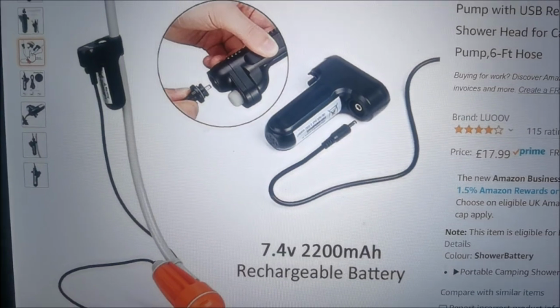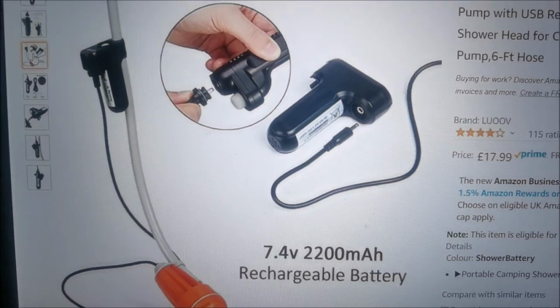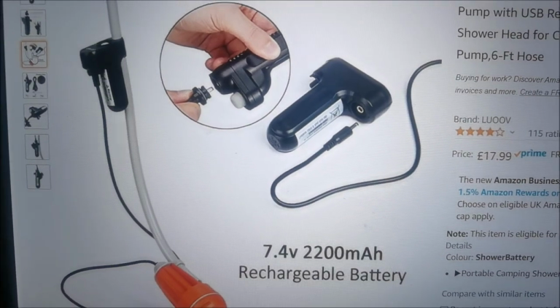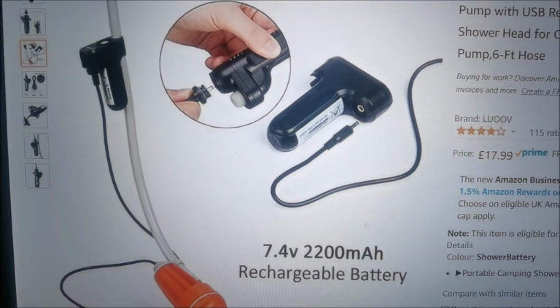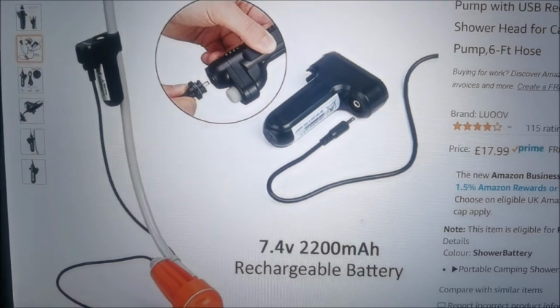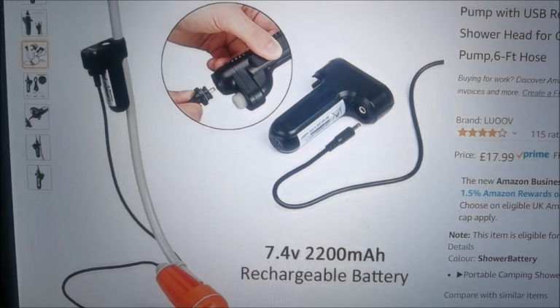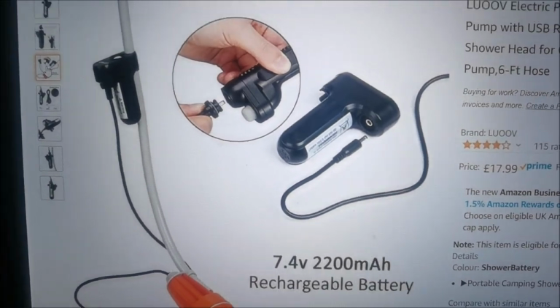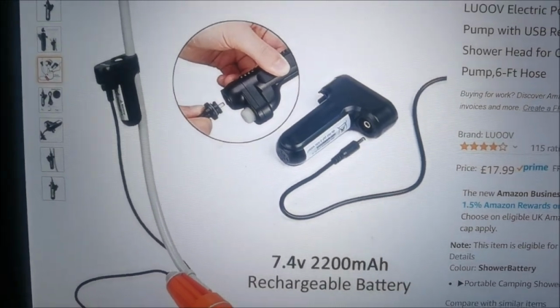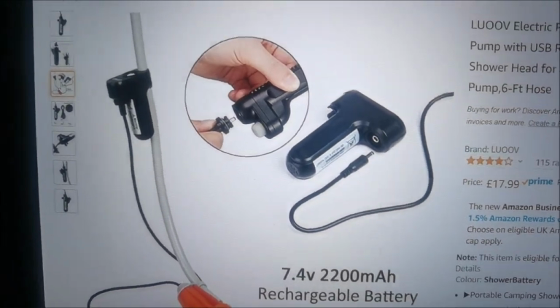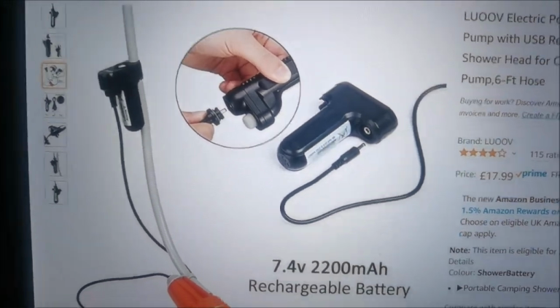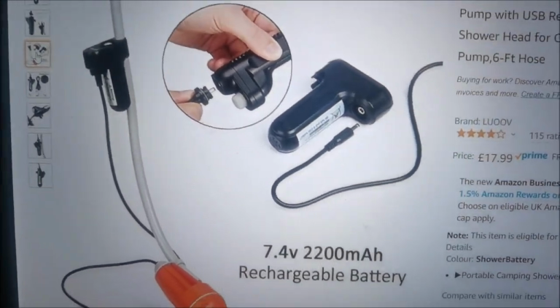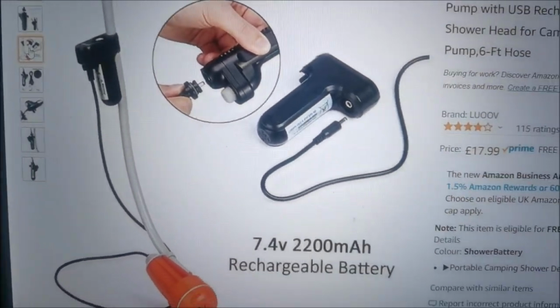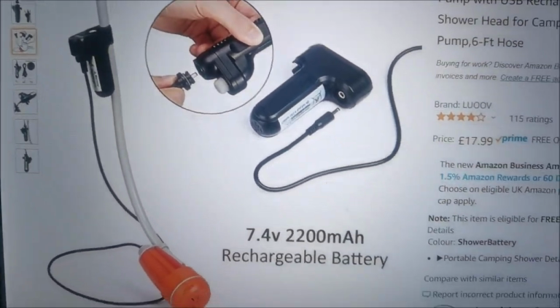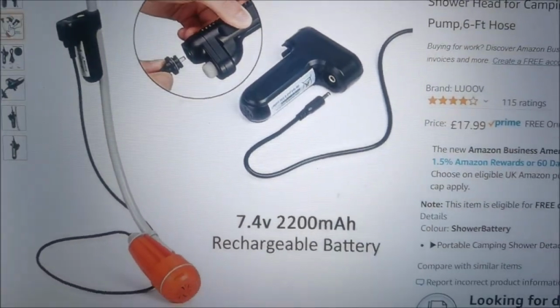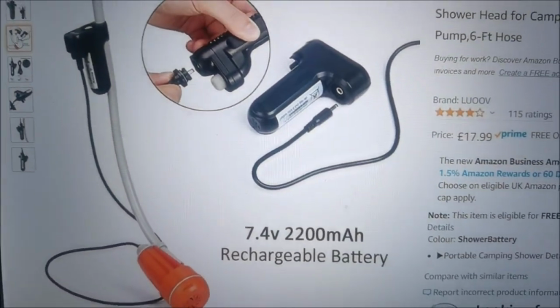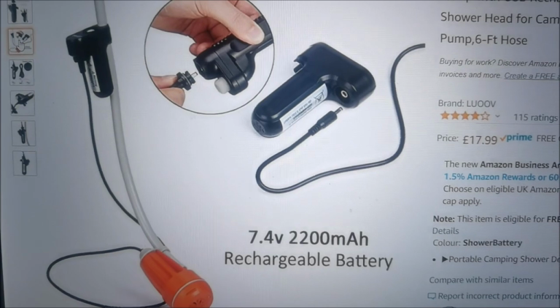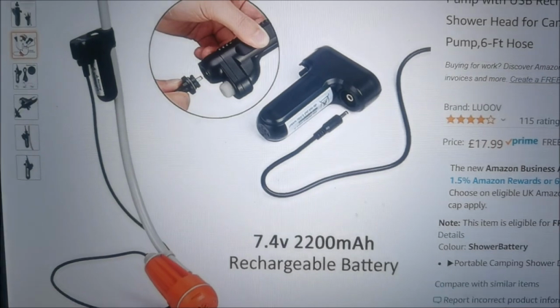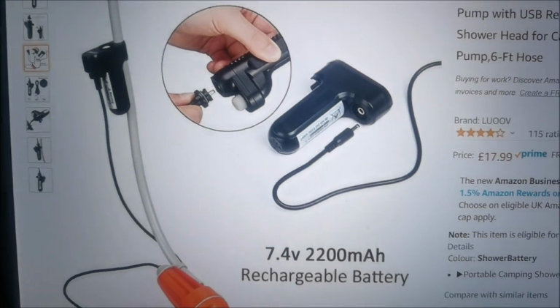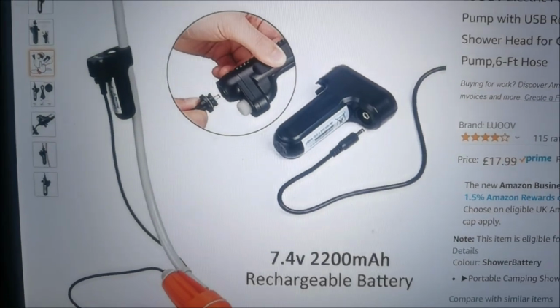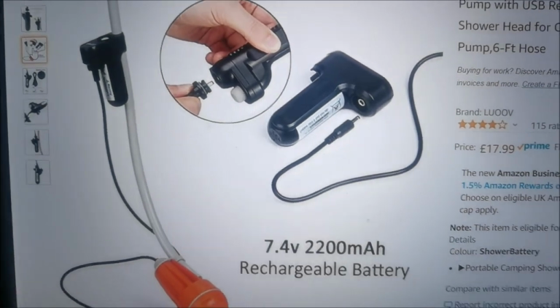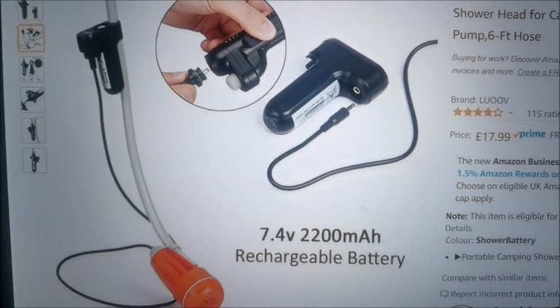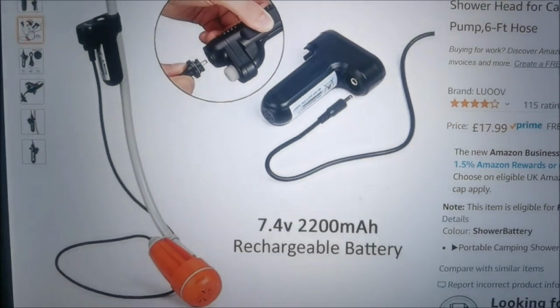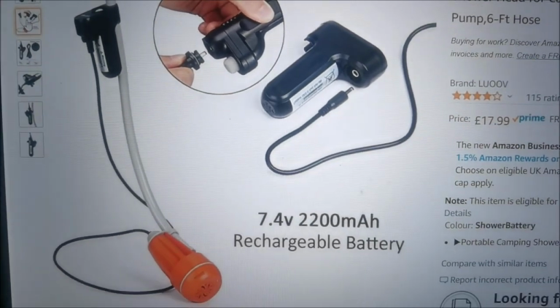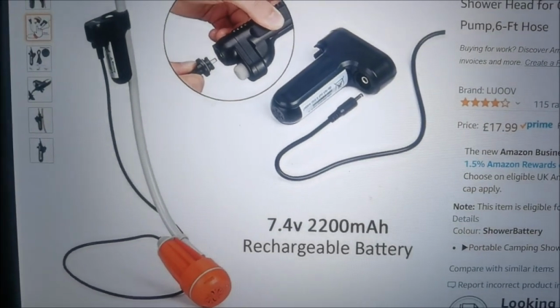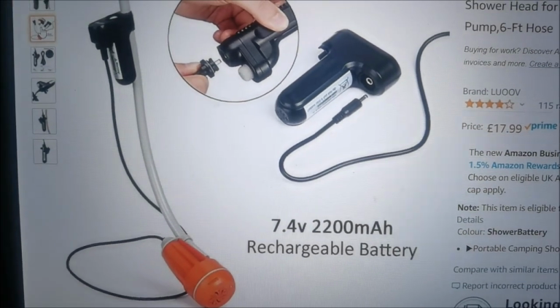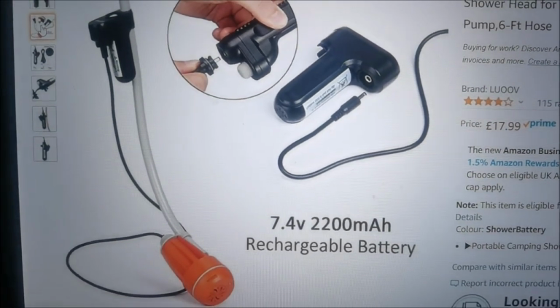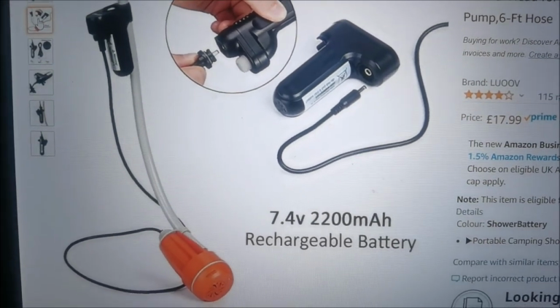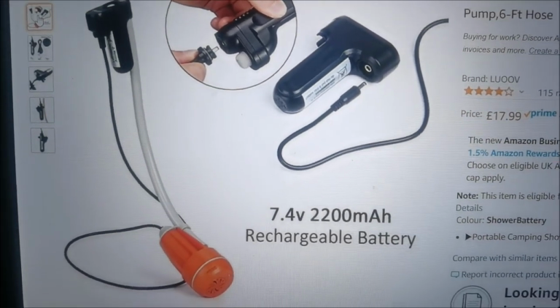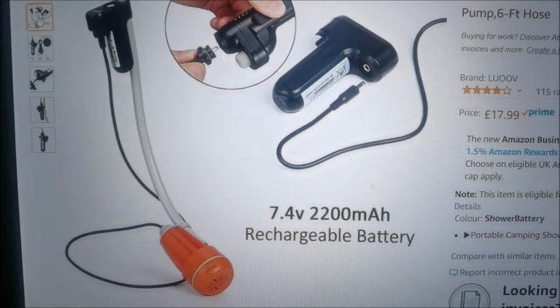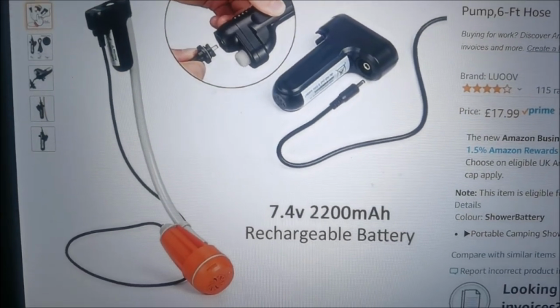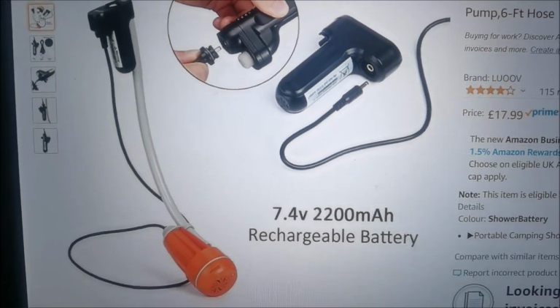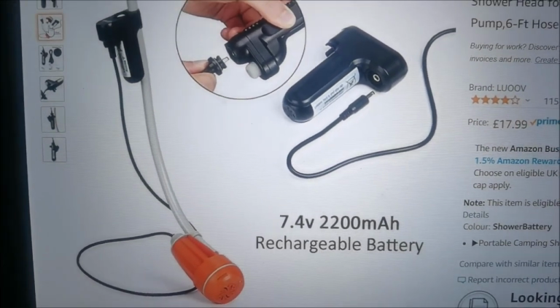Hi all, just a very quick one — I'm going to do a review on this, which is a portable camping shower.